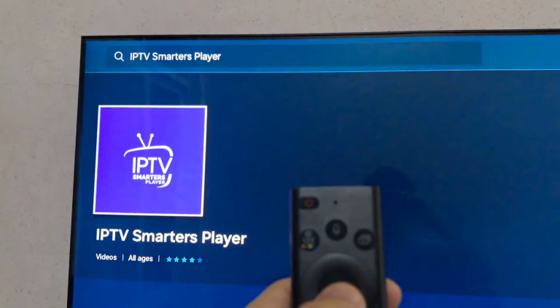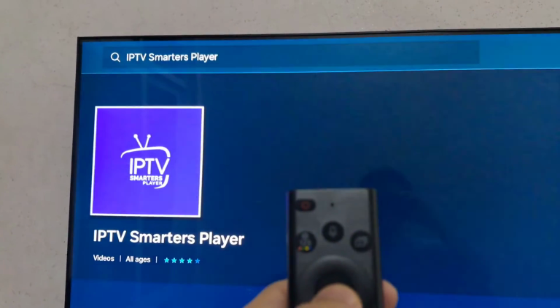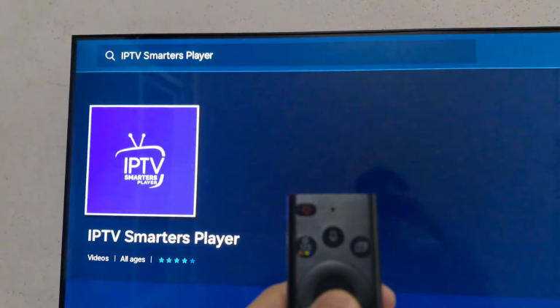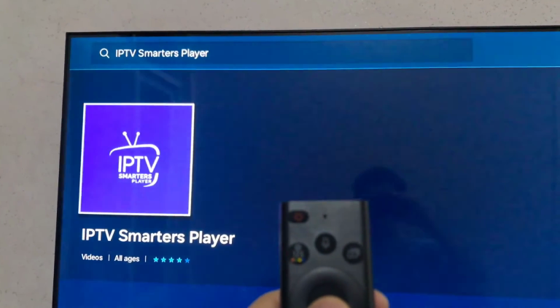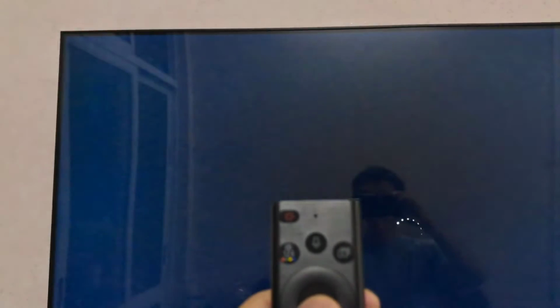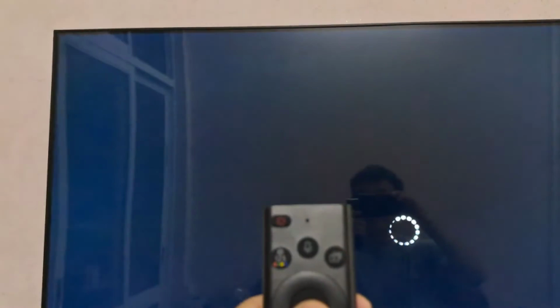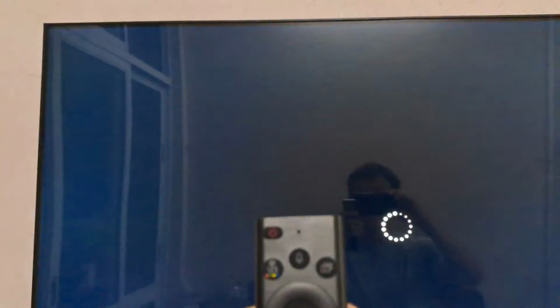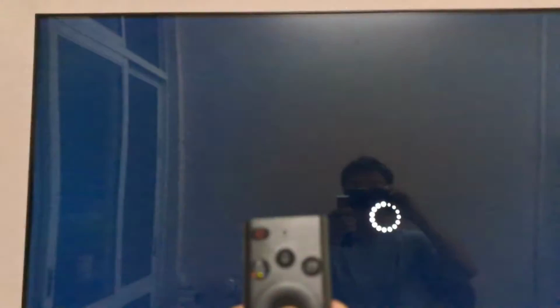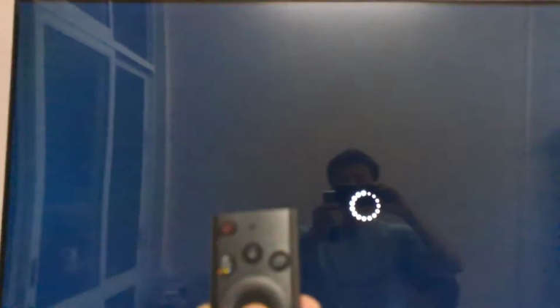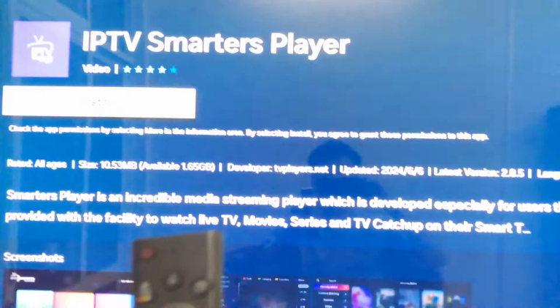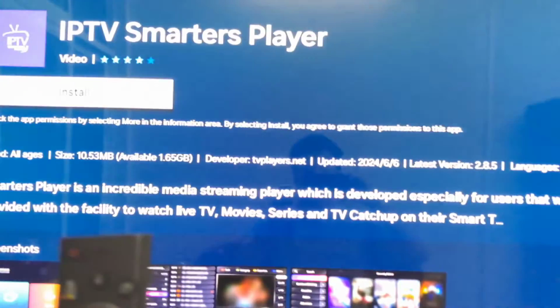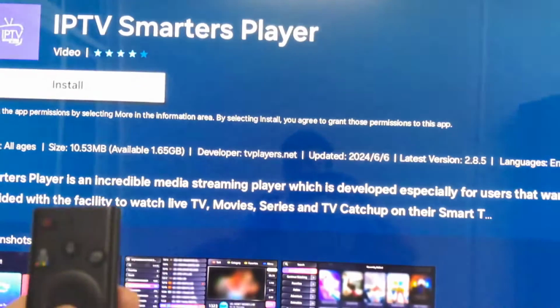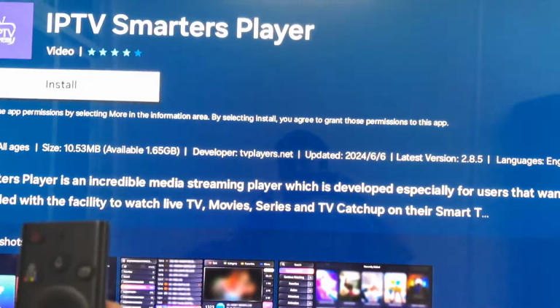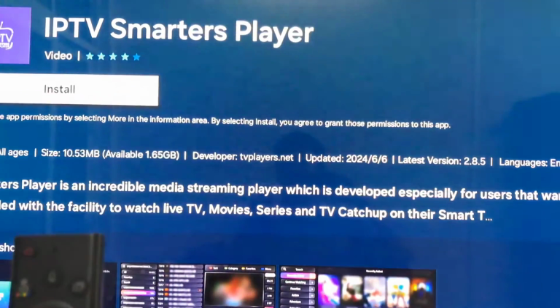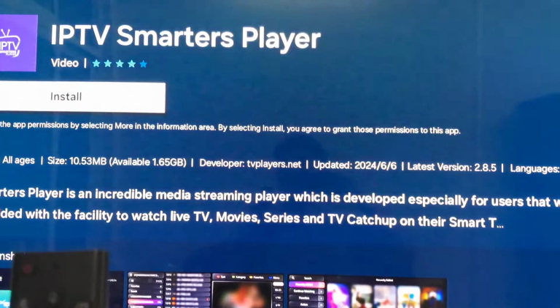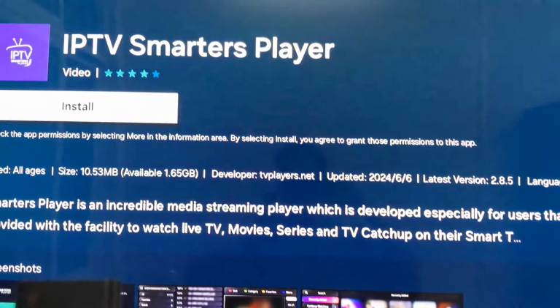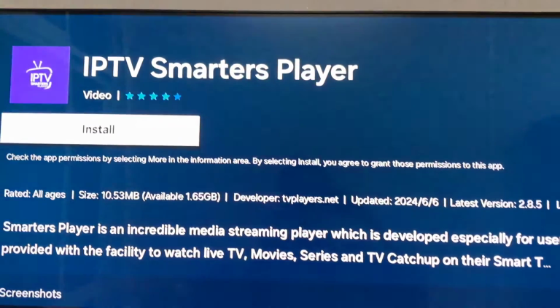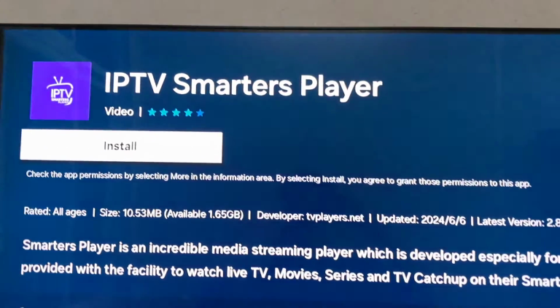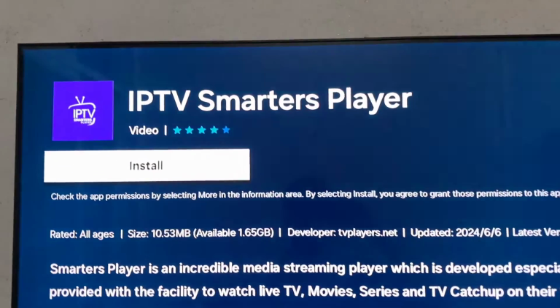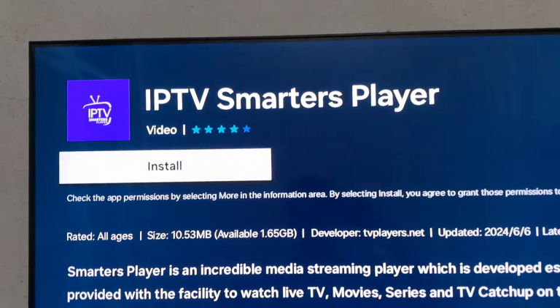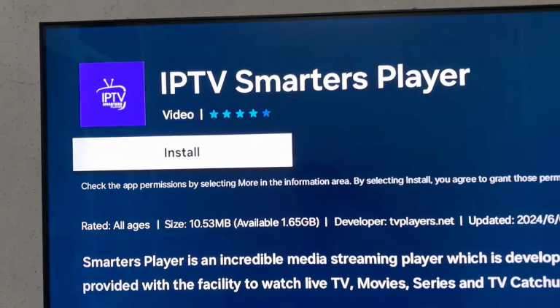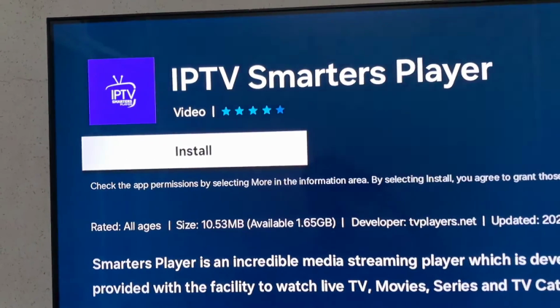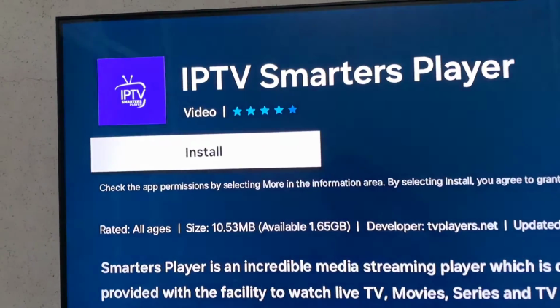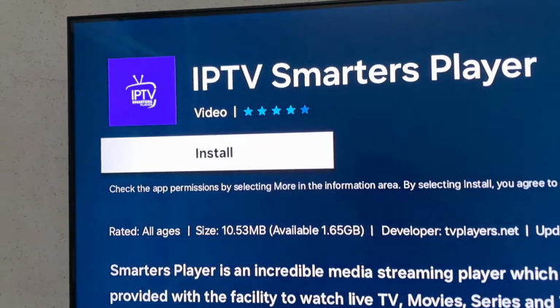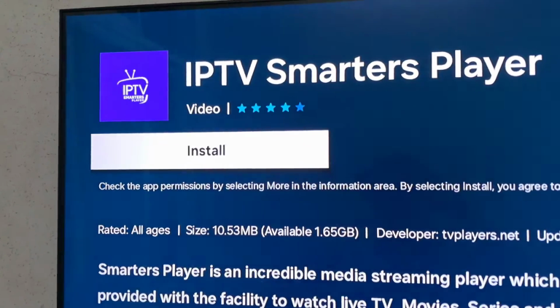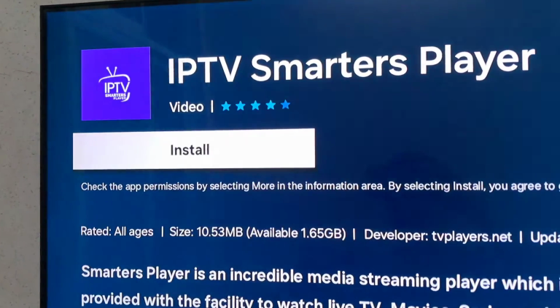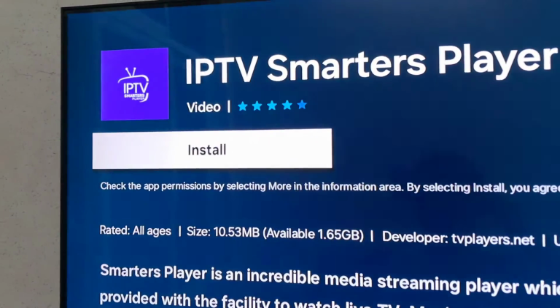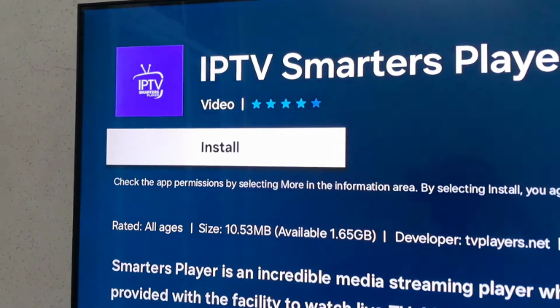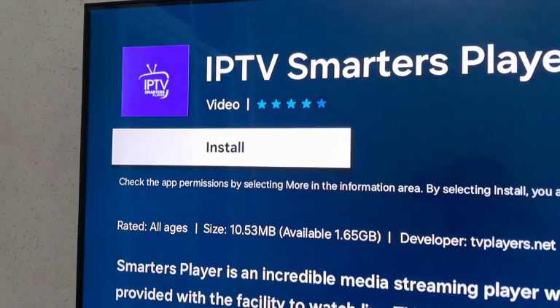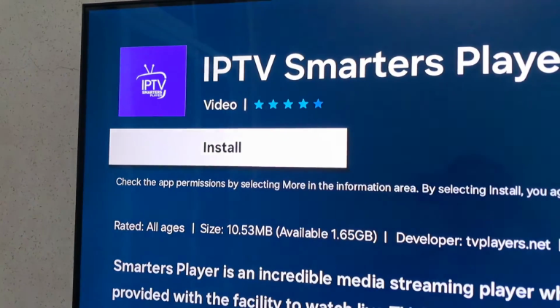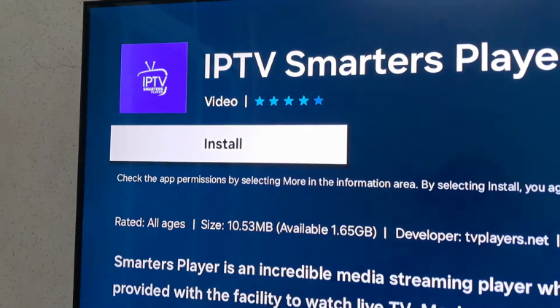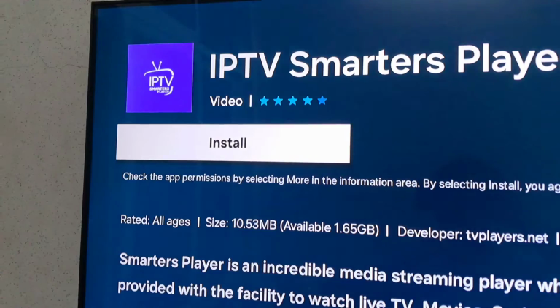After that, when it finishes installation, search for Ipffsmarts branch. Click on it and then click TV Save.